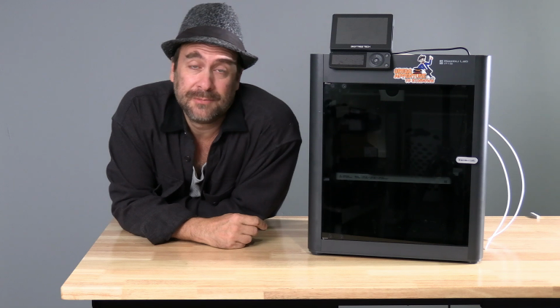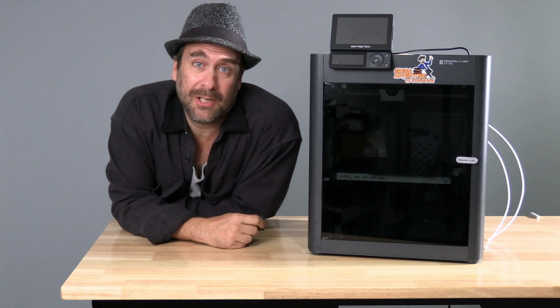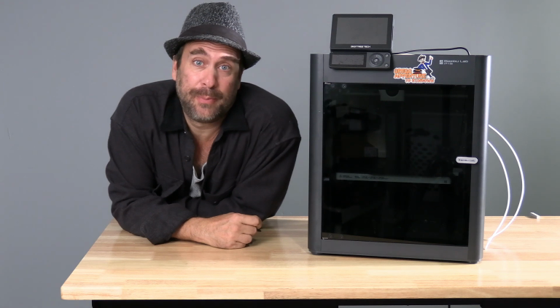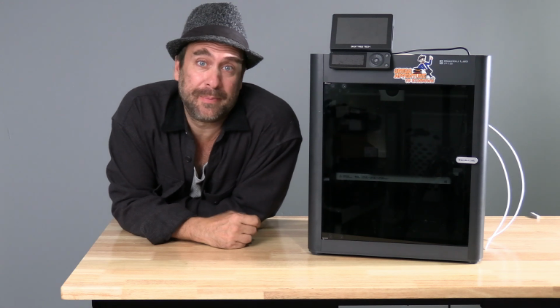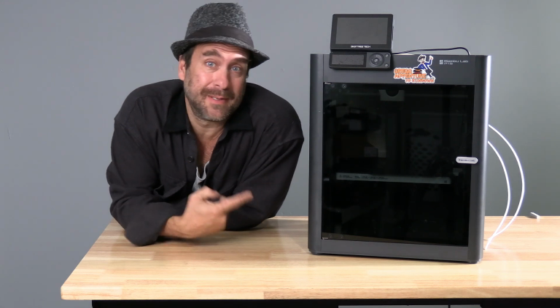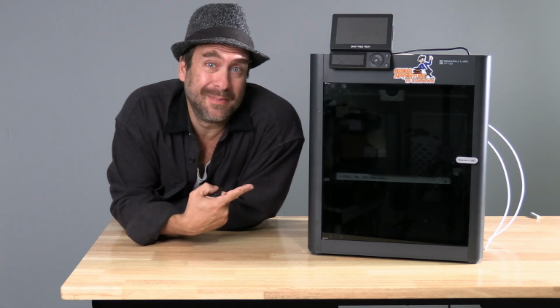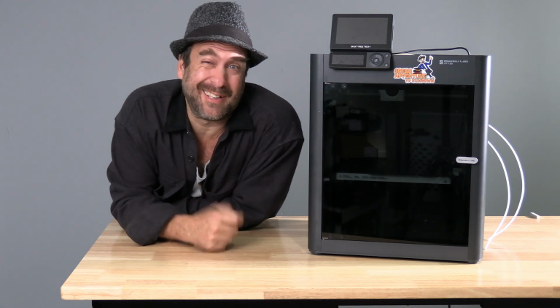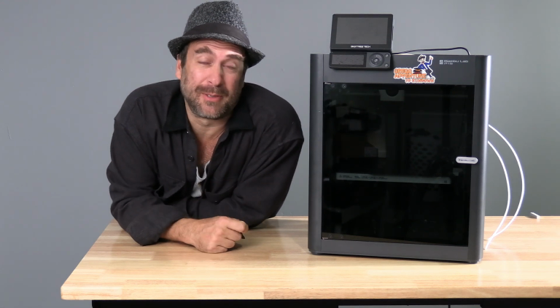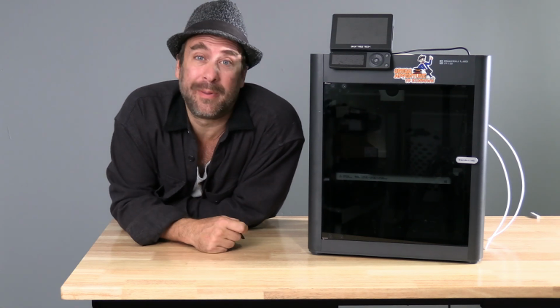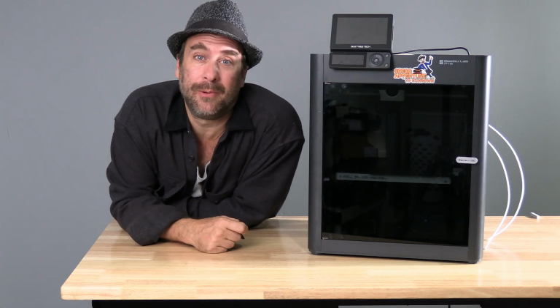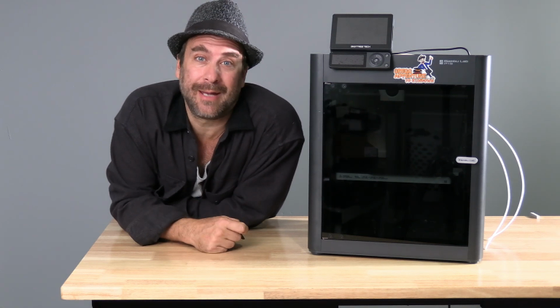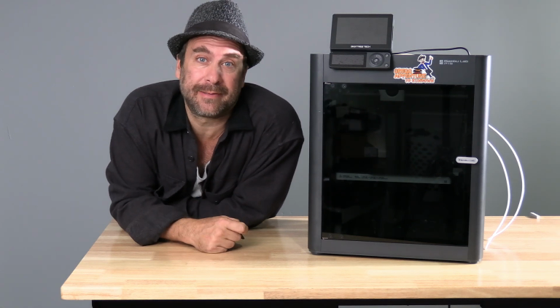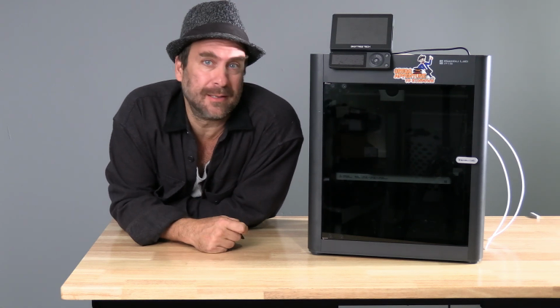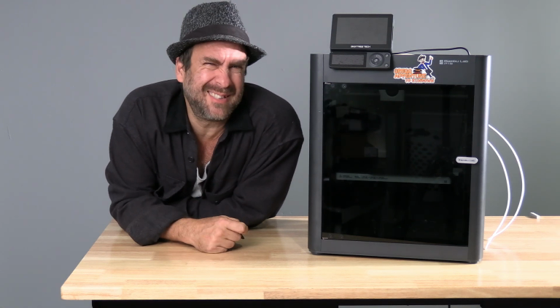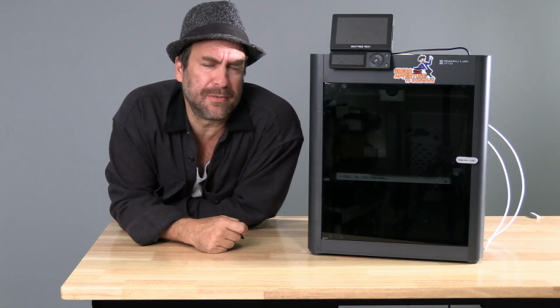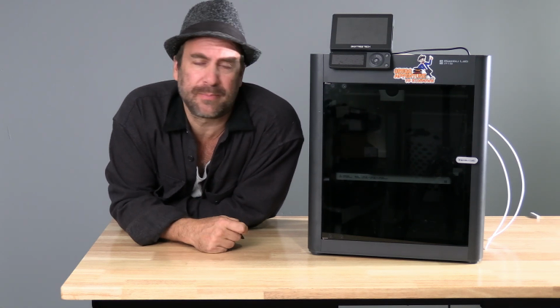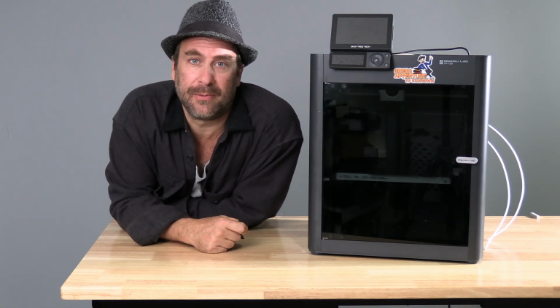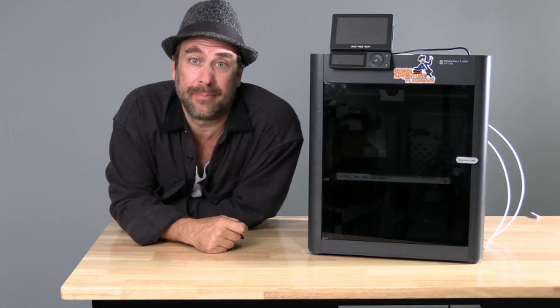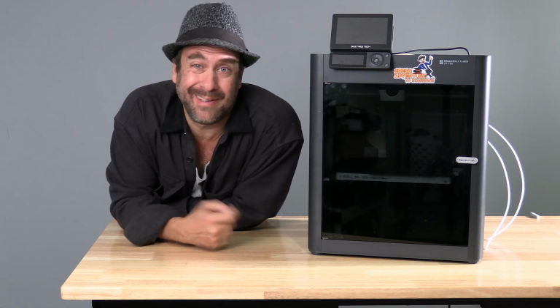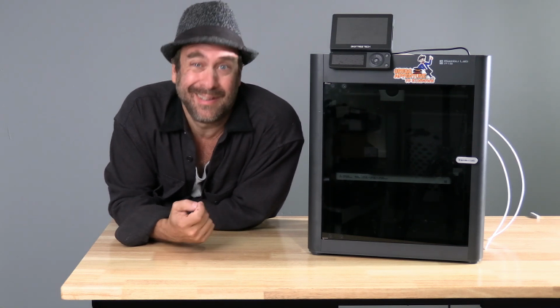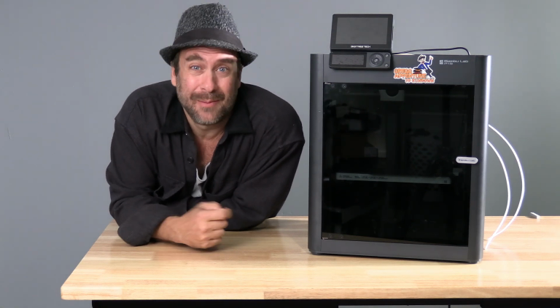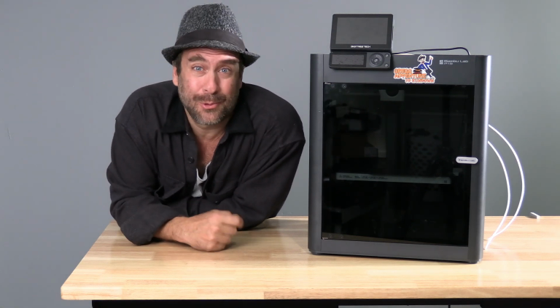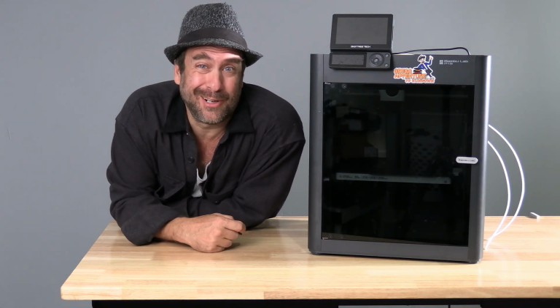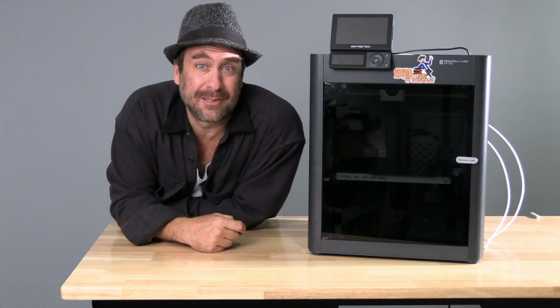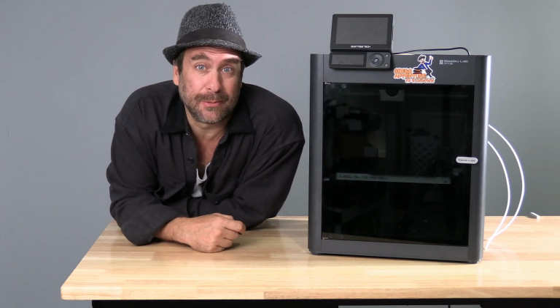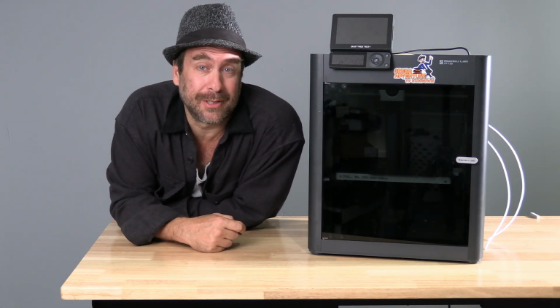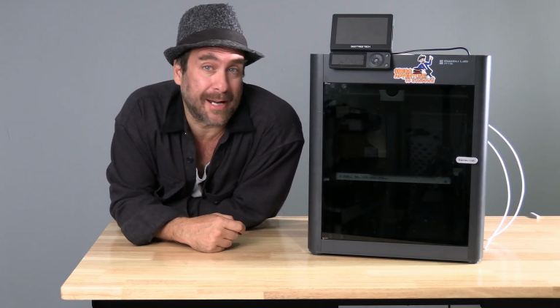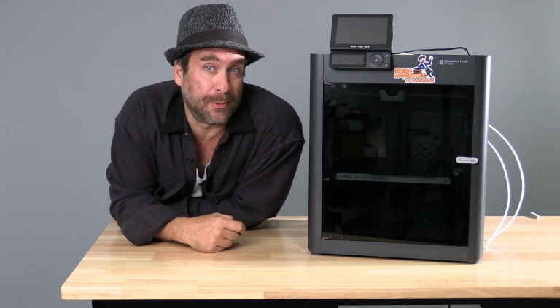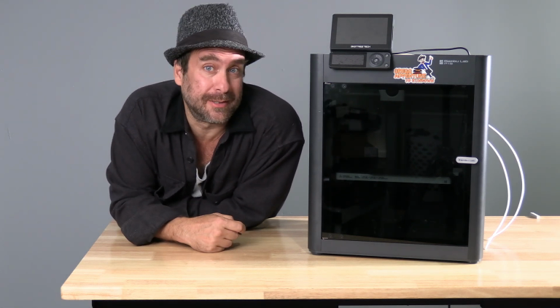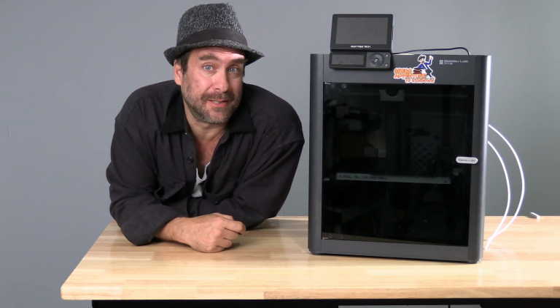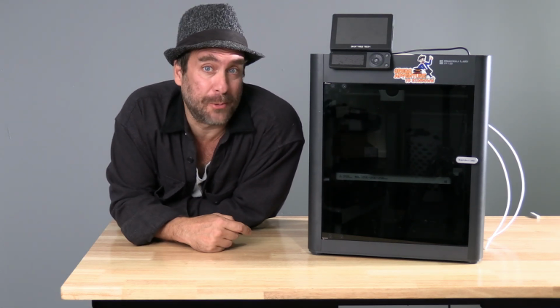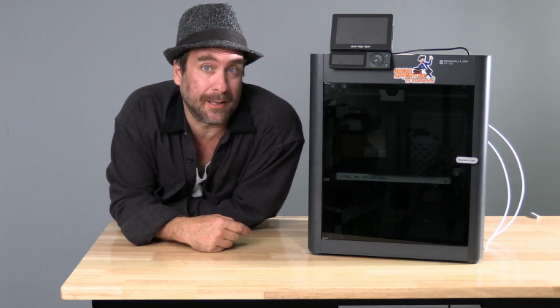Hello peeps, sitting here with the P1S — same as the P1P, pretty darn similar to the X1C as well.